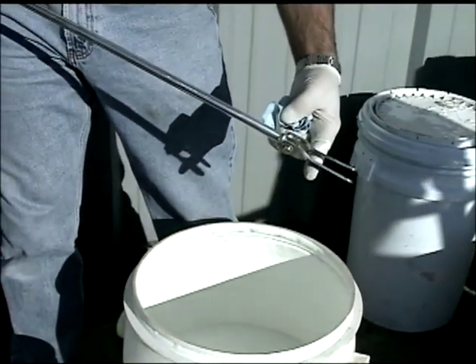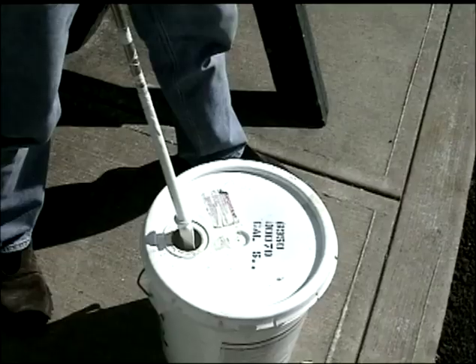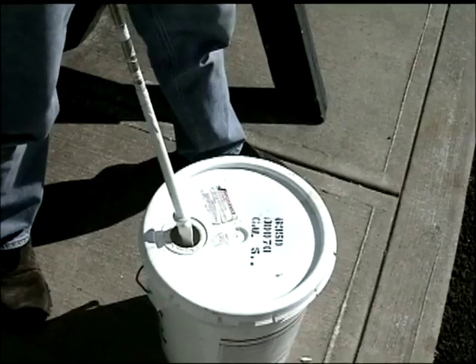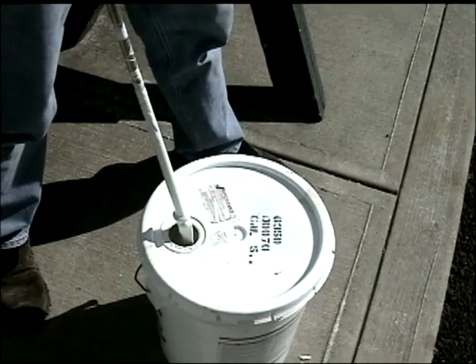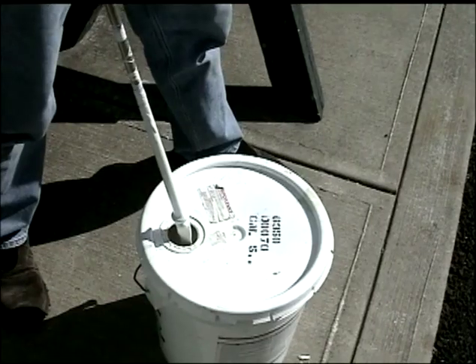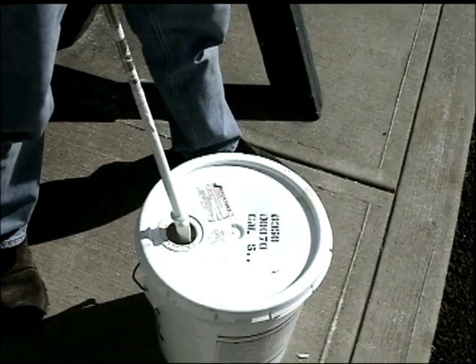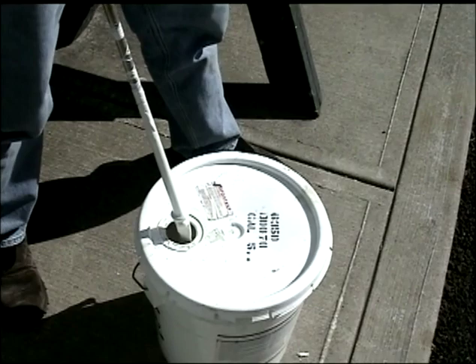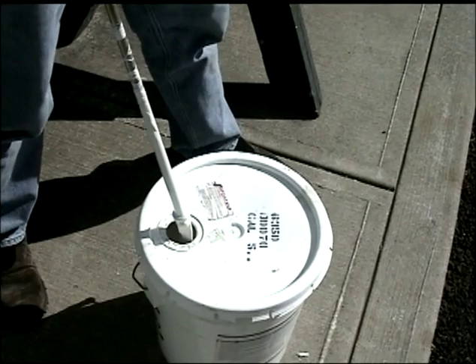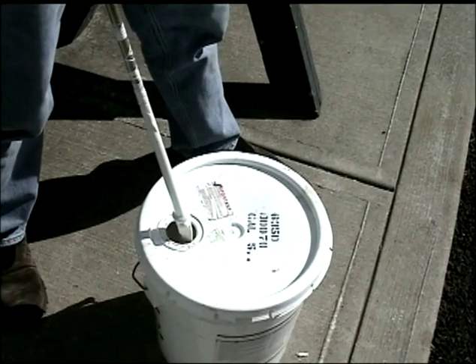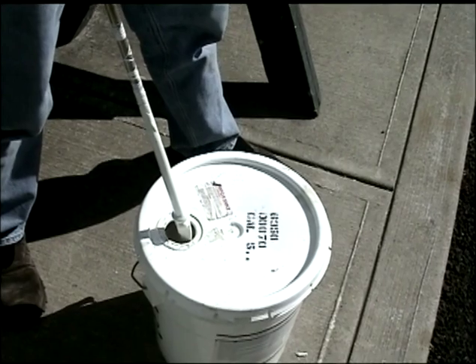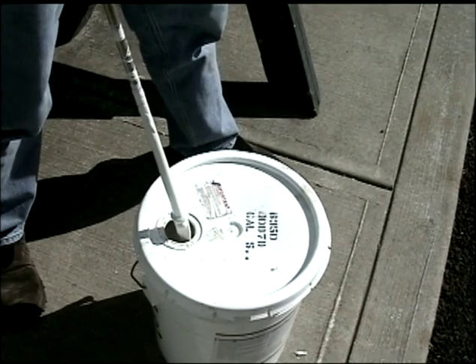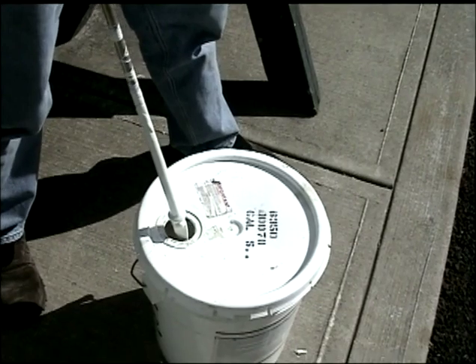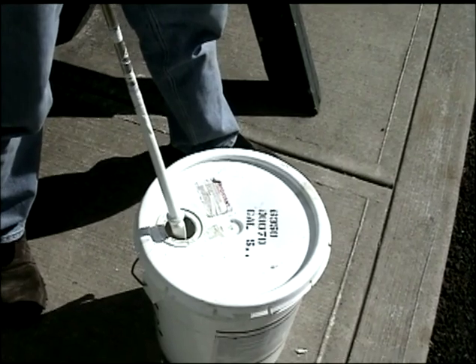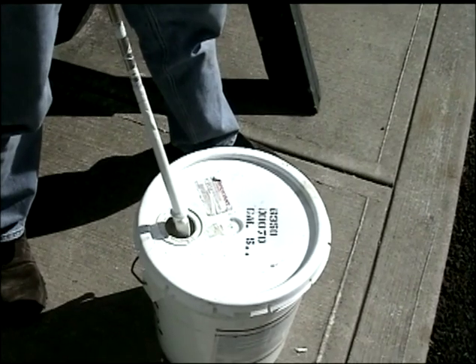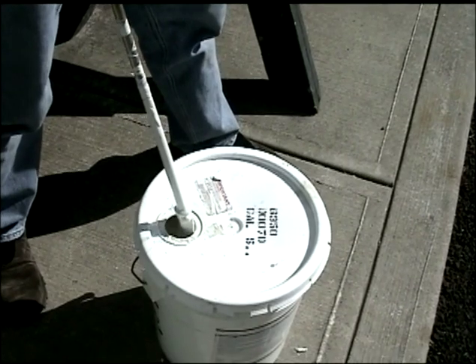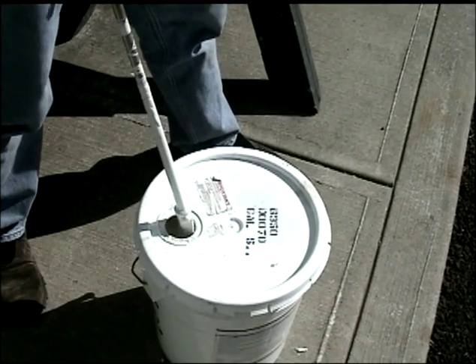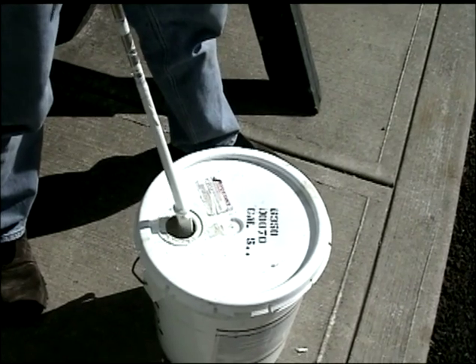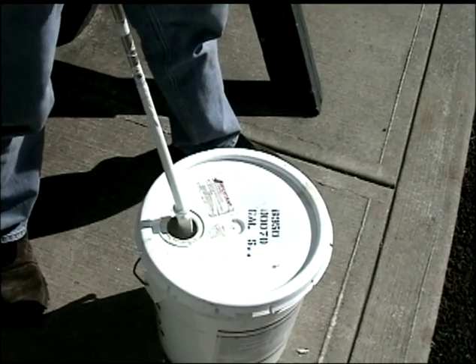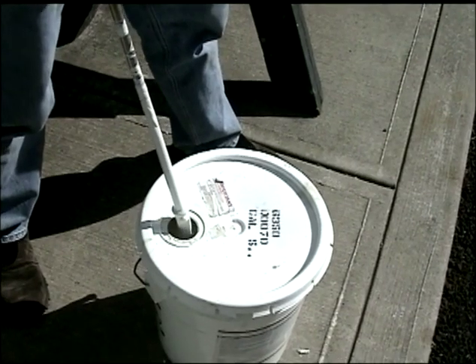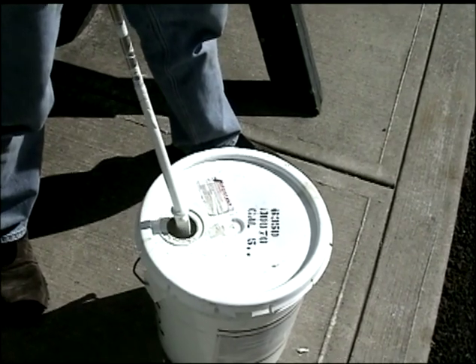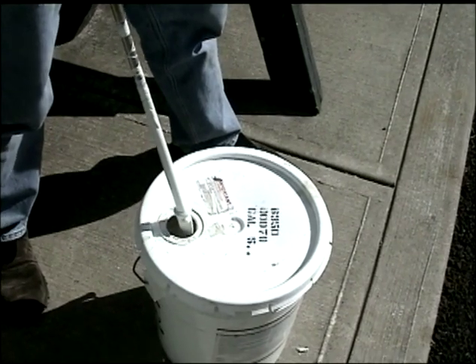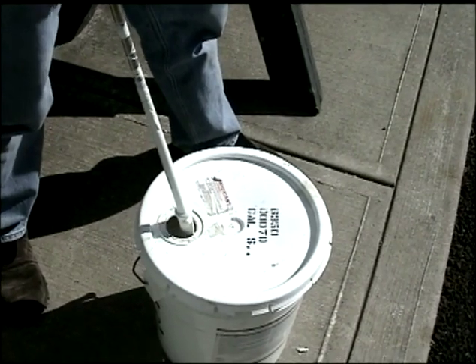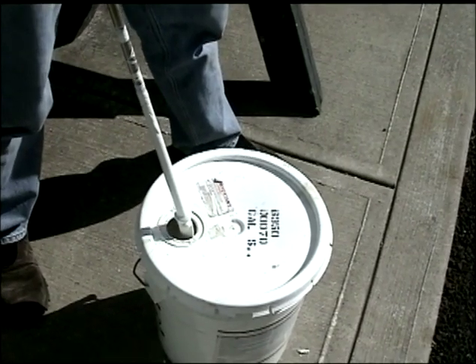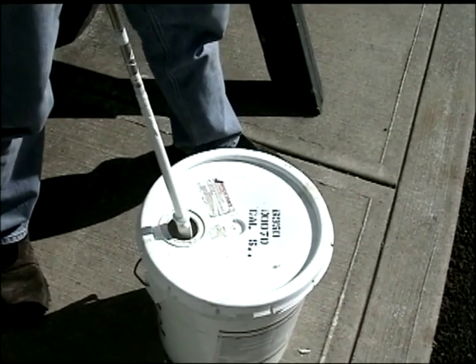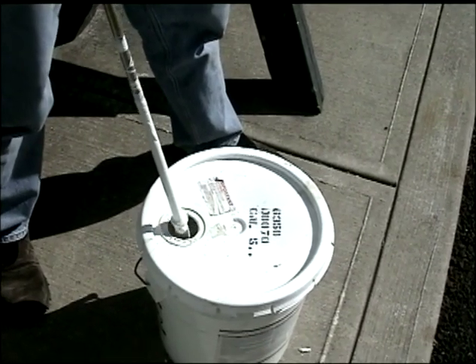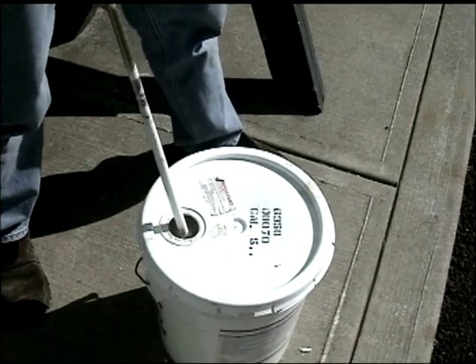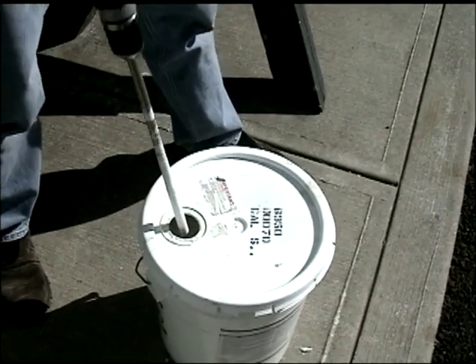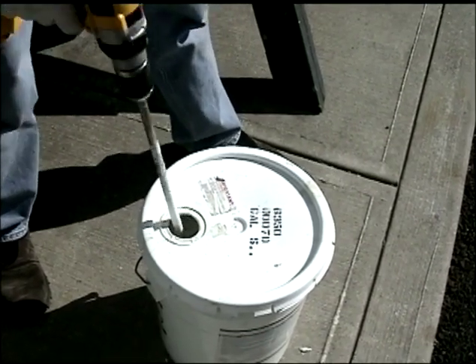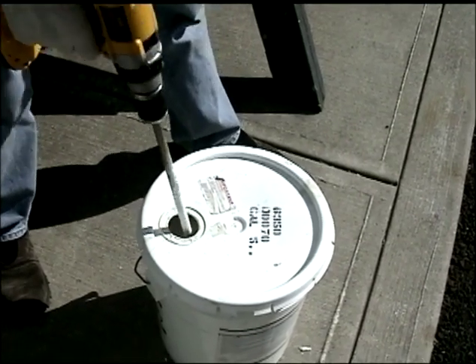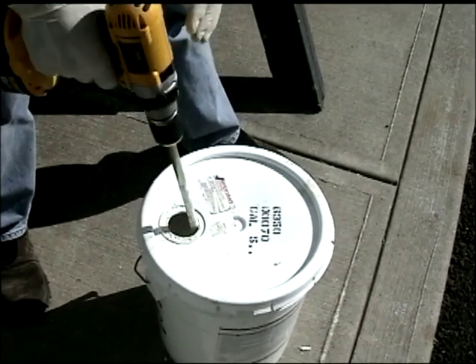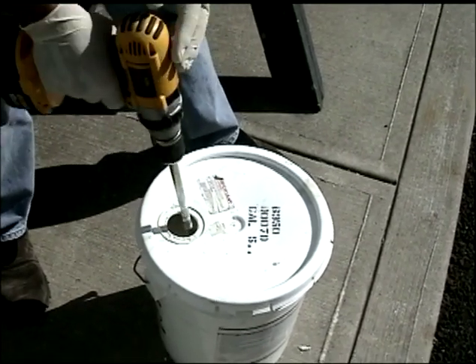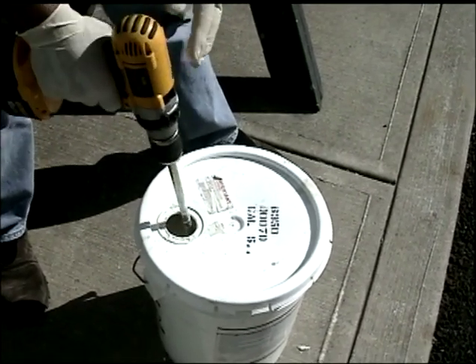When mixing a five gallon bucket of paint, just pop the cap, leave the lid on and mix your bucket of paint.